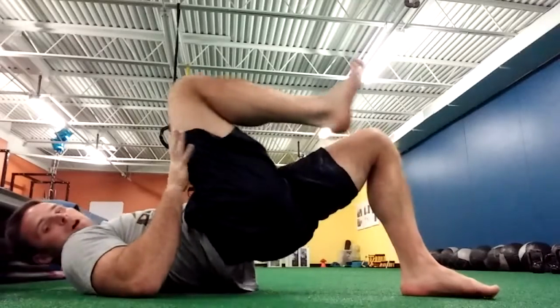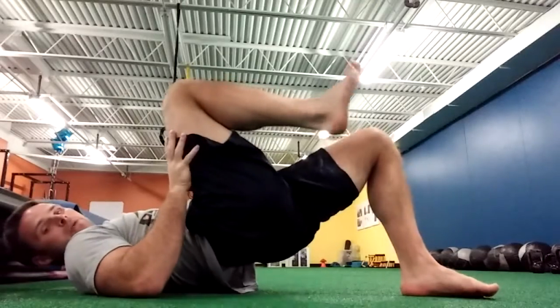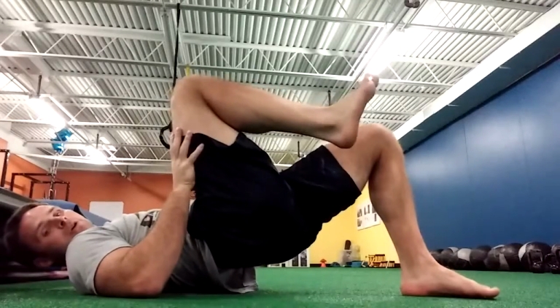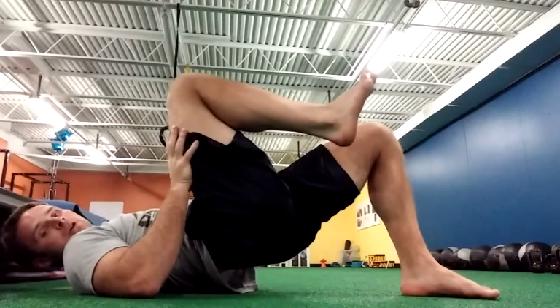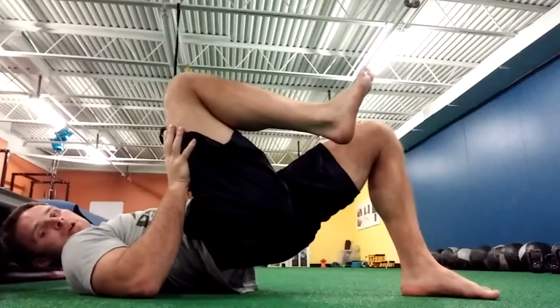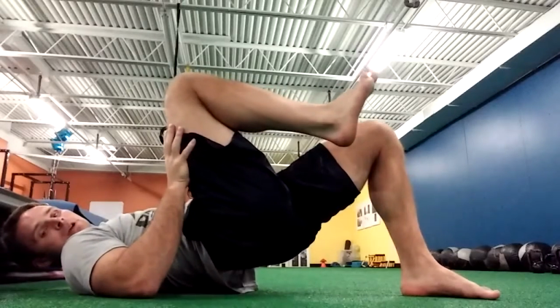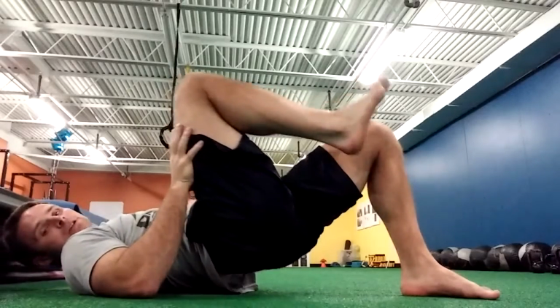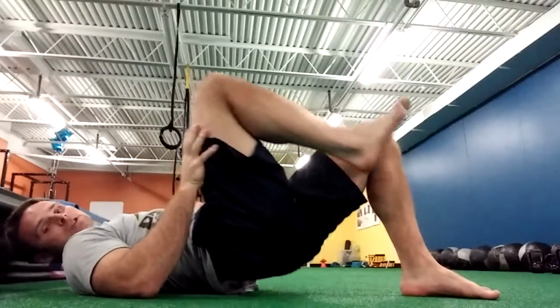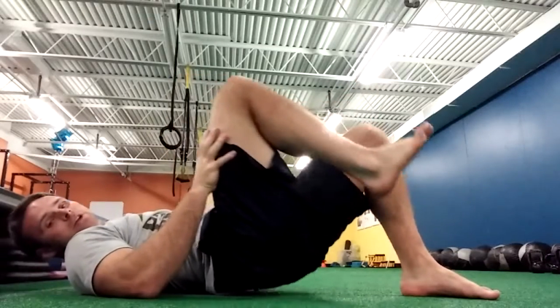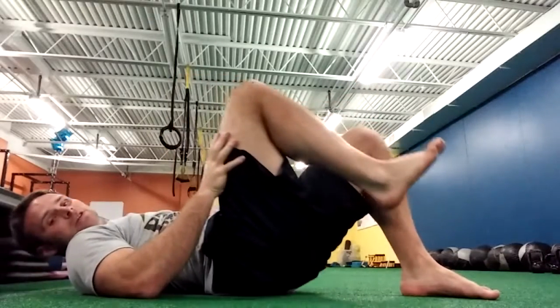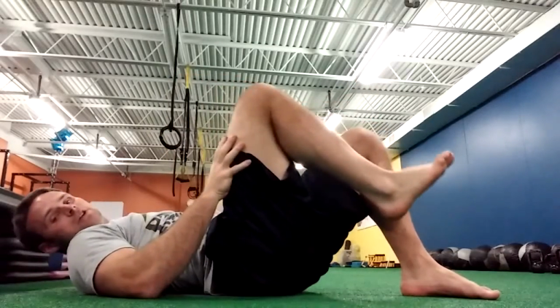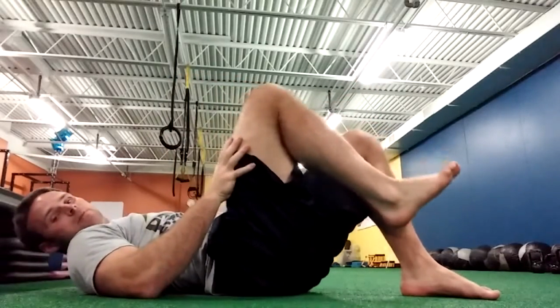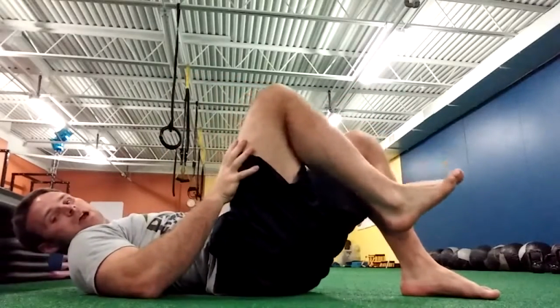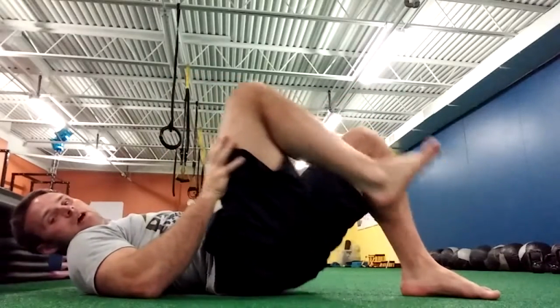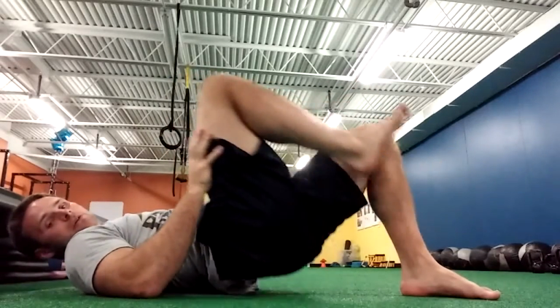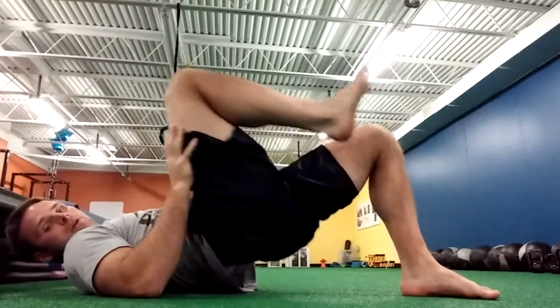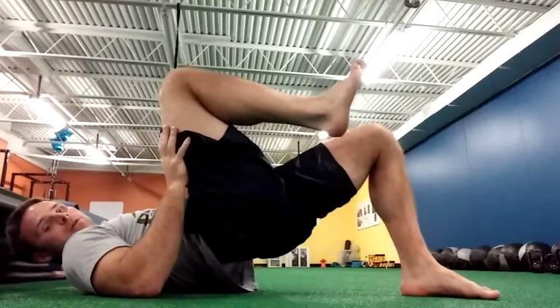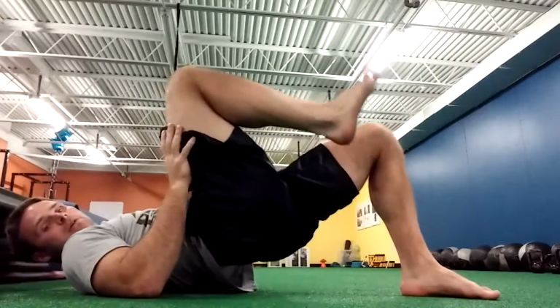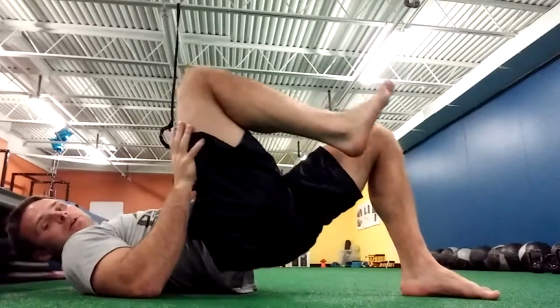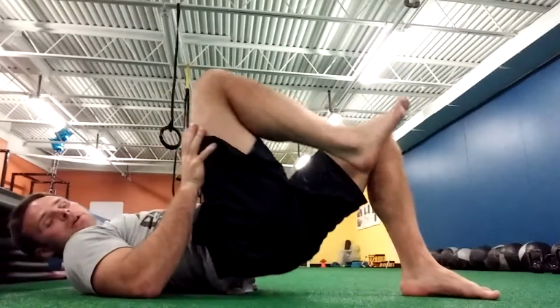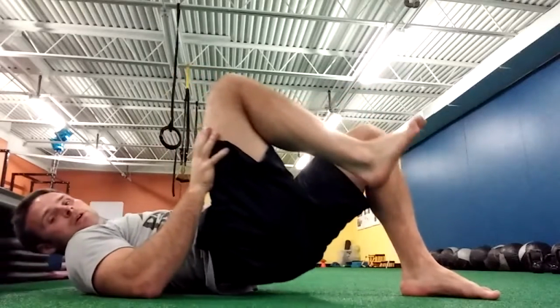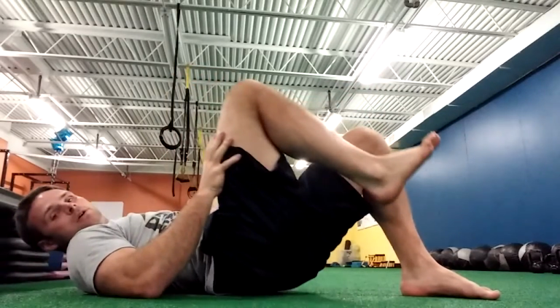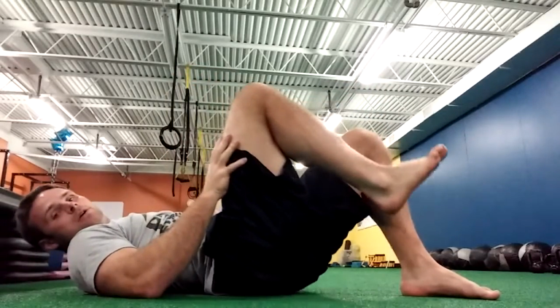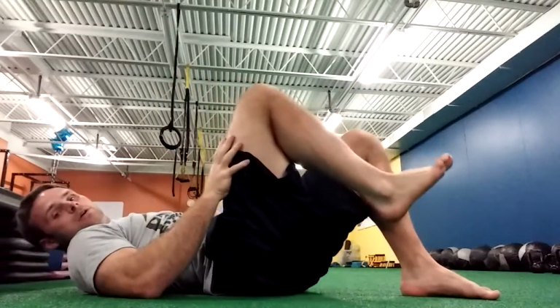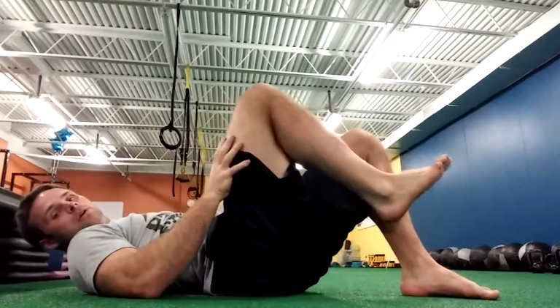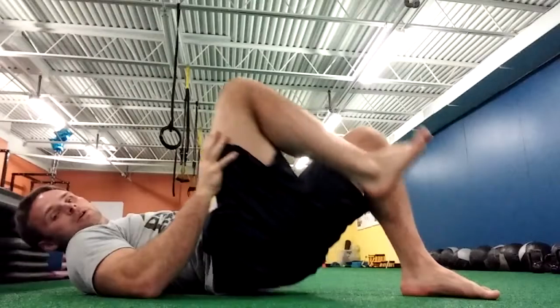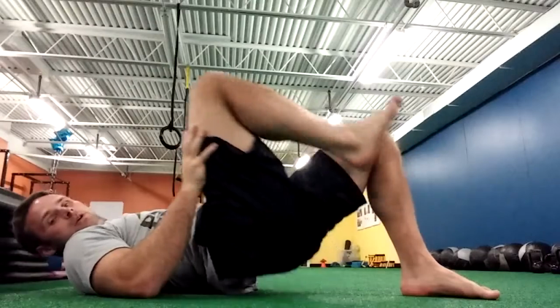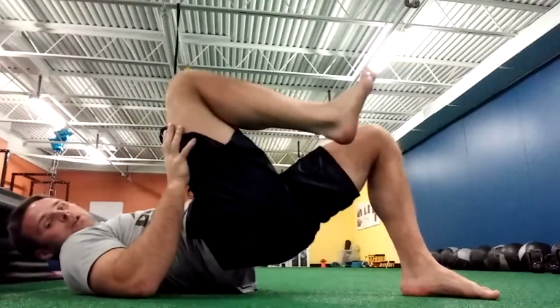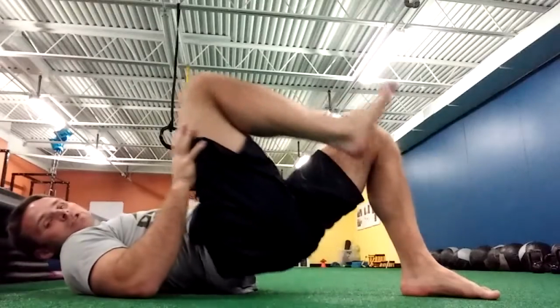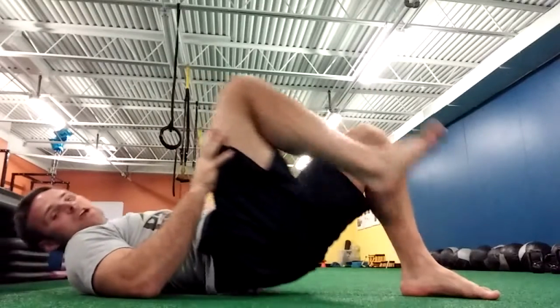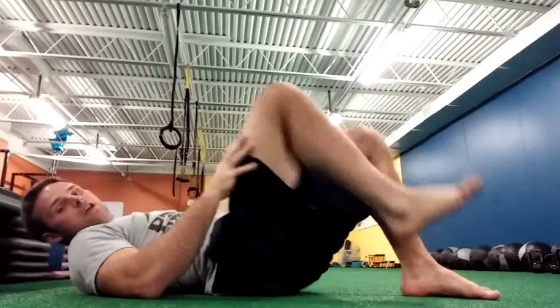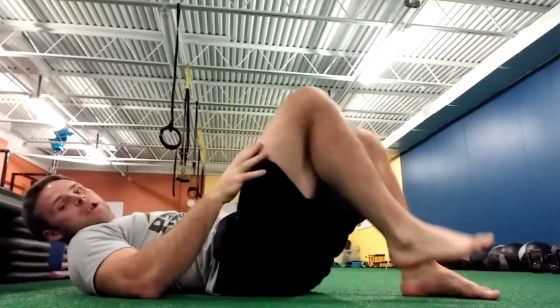So the cue is: up, squeeze, and come down, just like that.